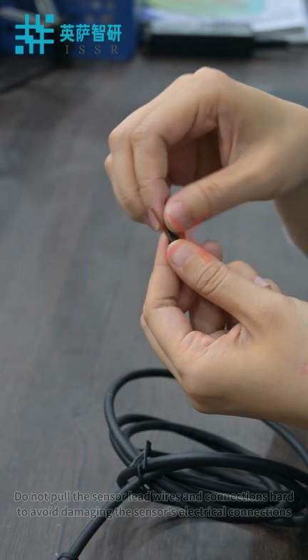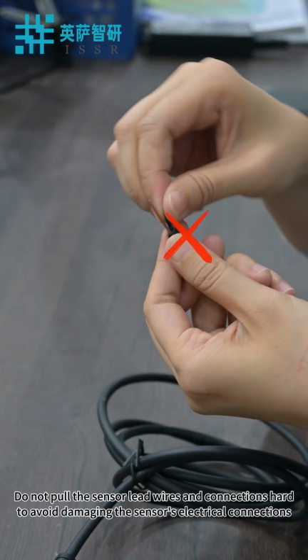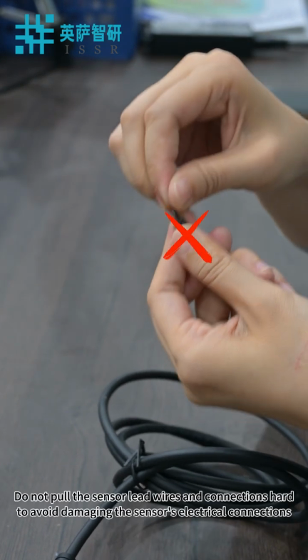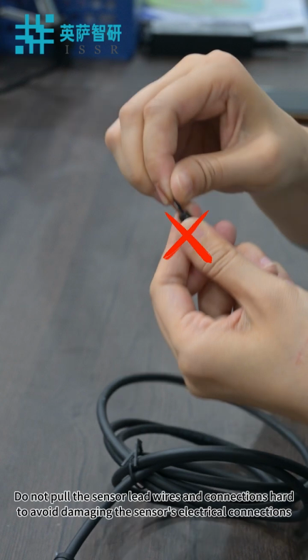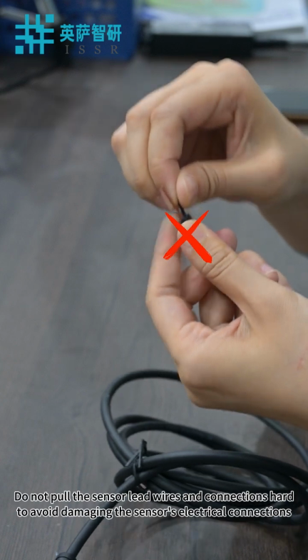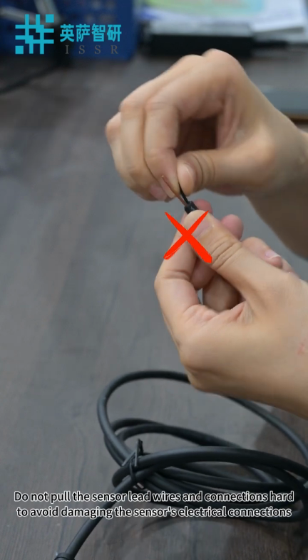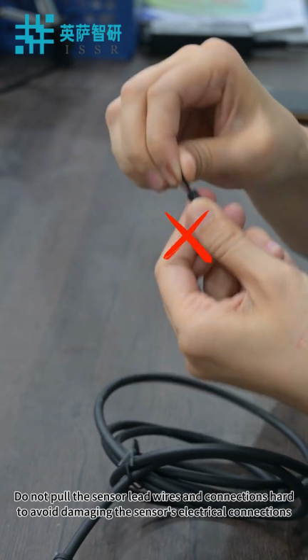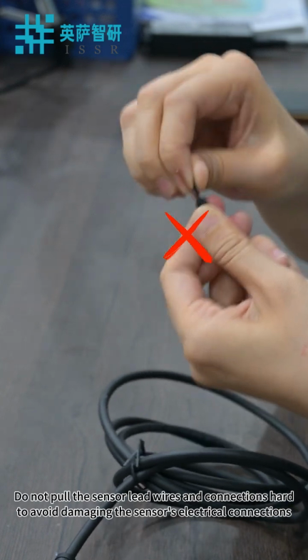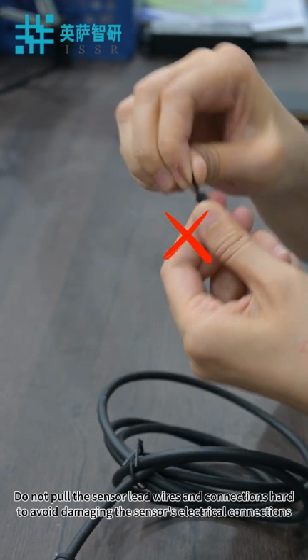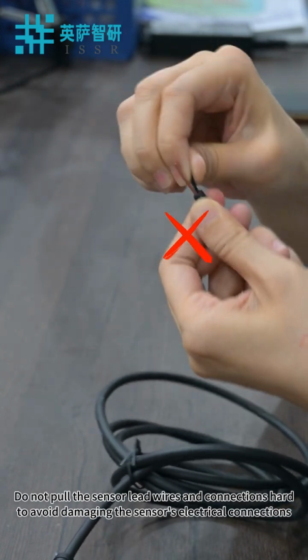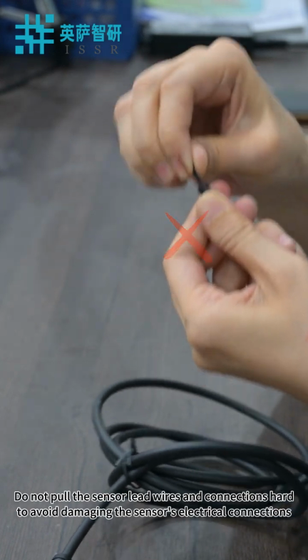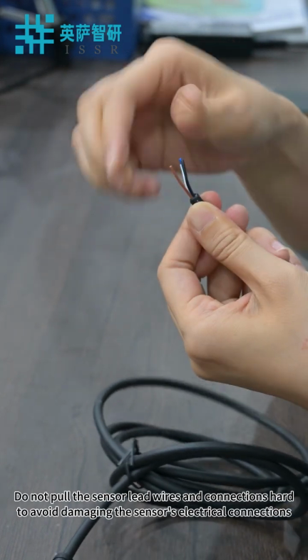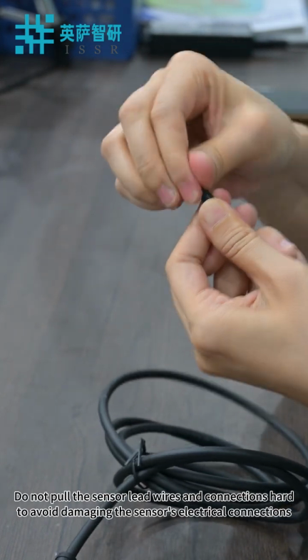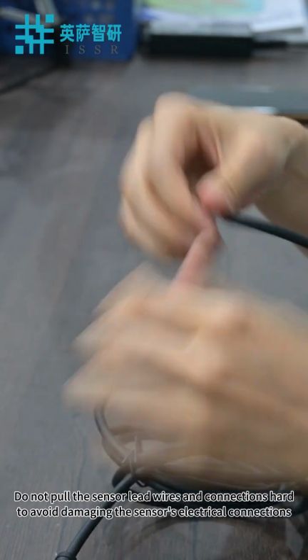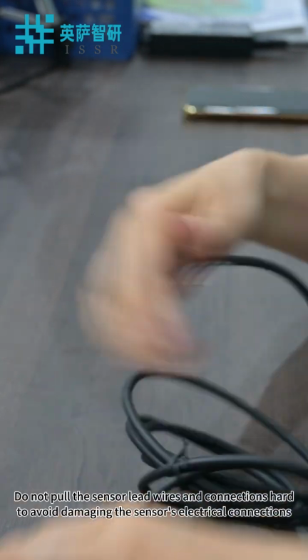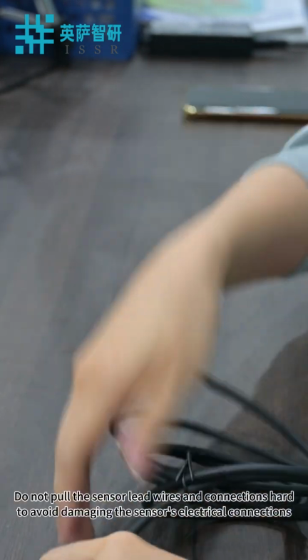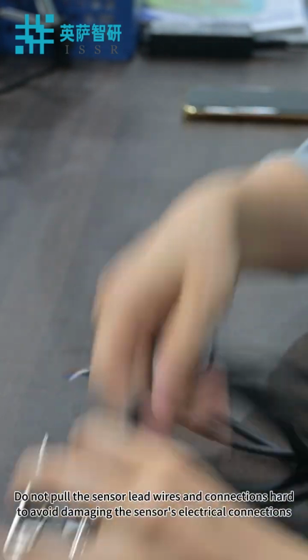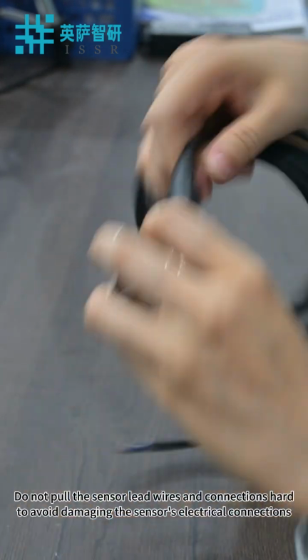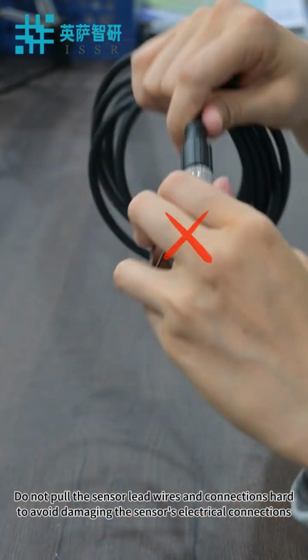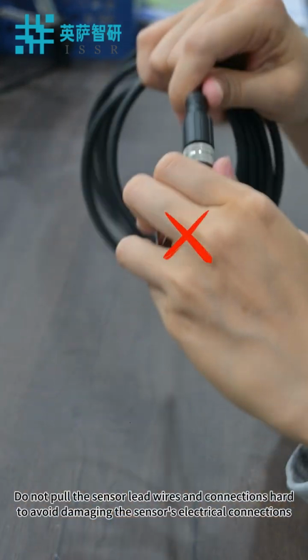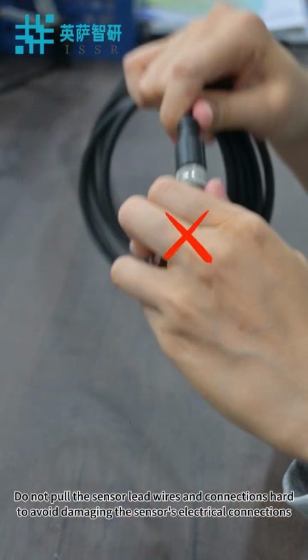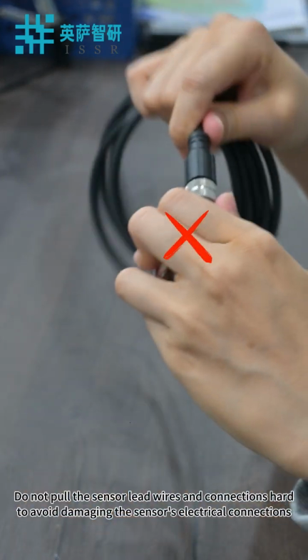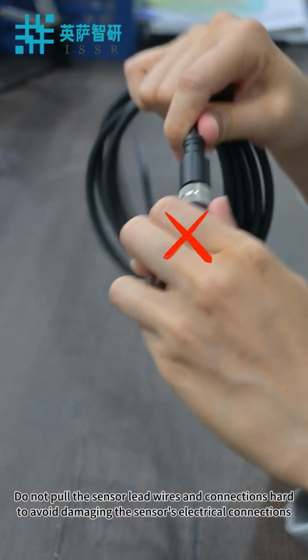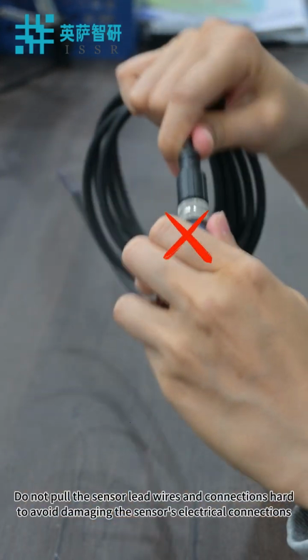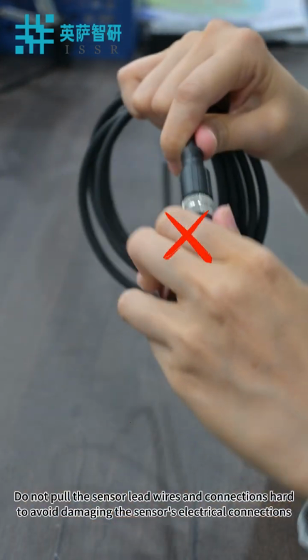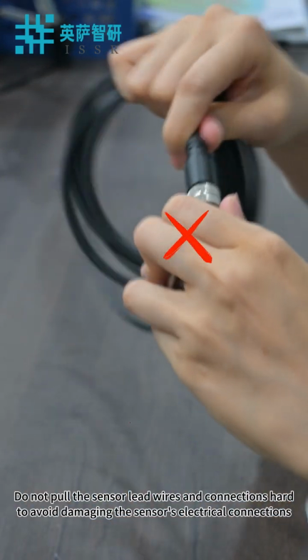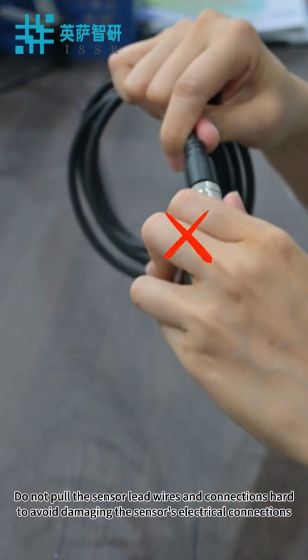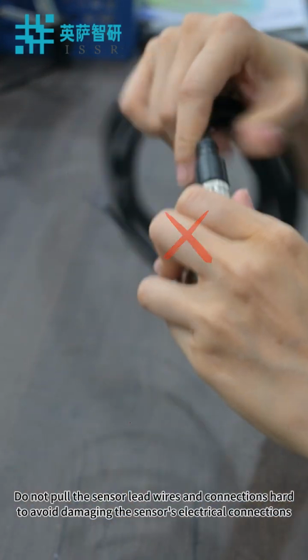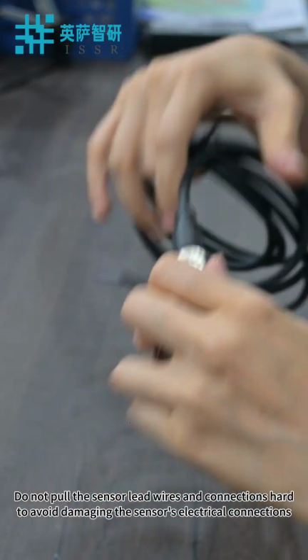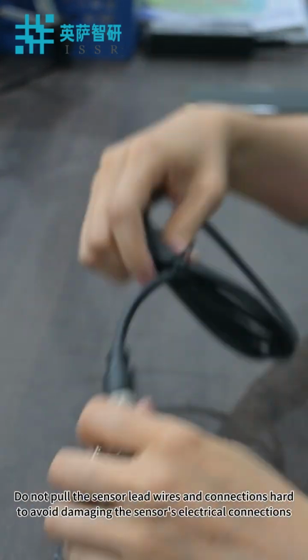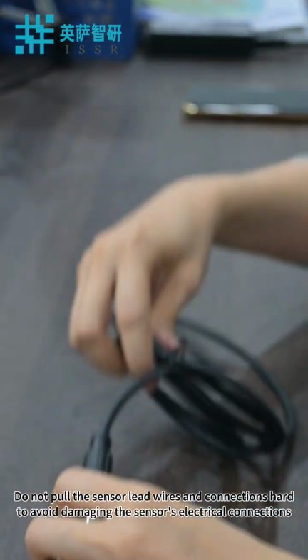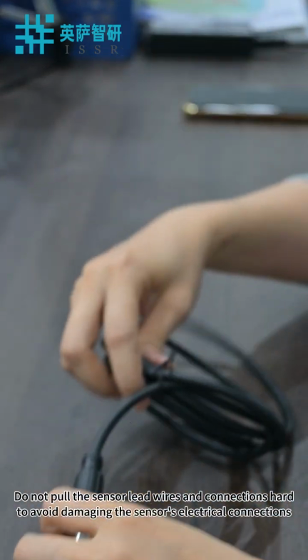Do not pull the sensor lead wires and connections hard to avoid damaging the sensor's electrical connections.